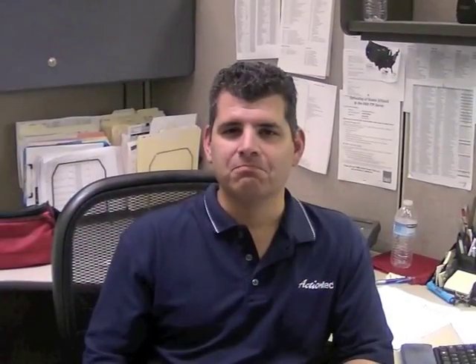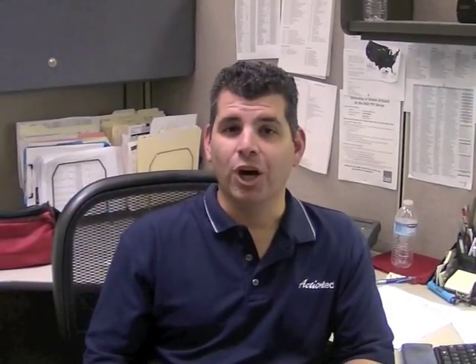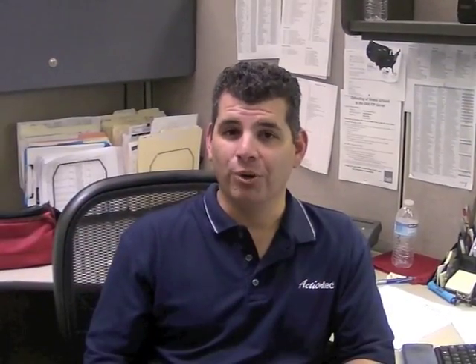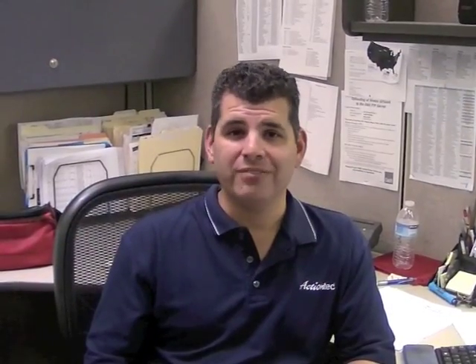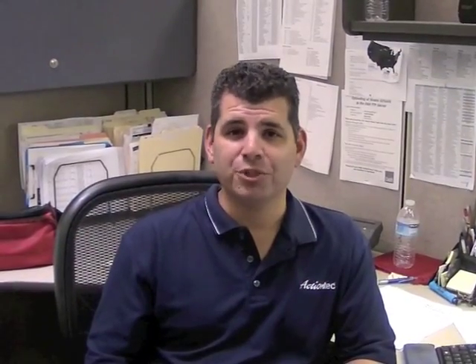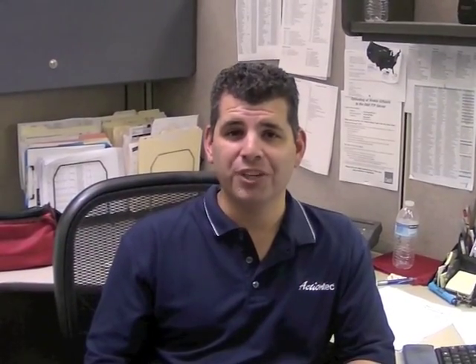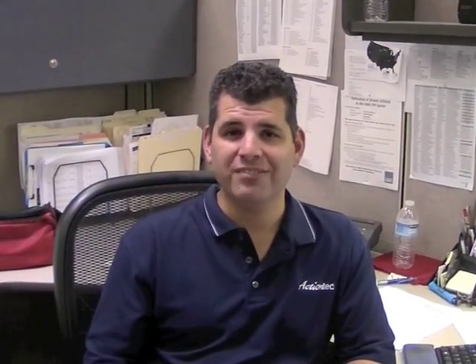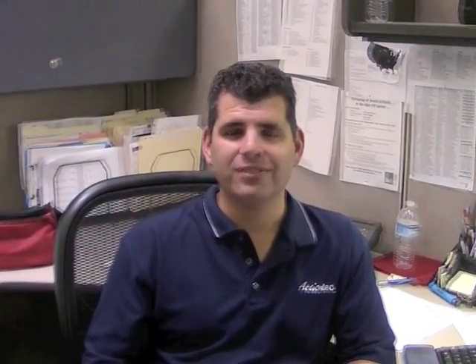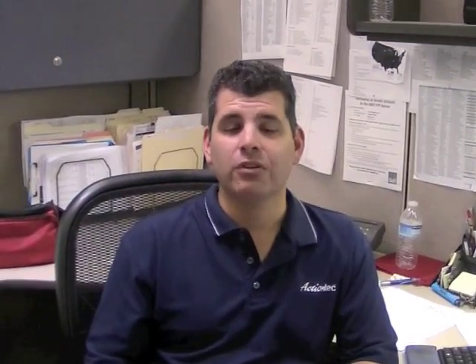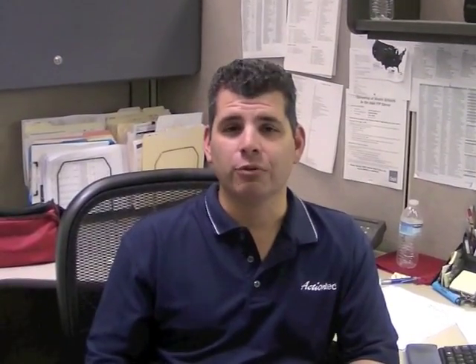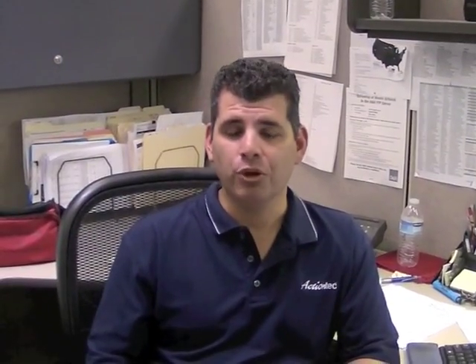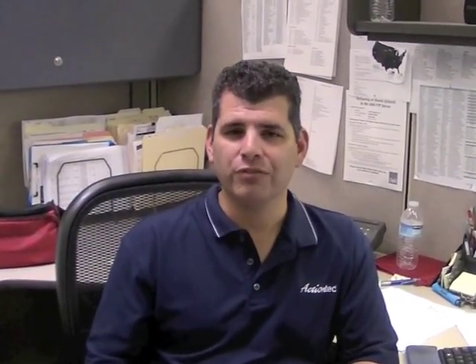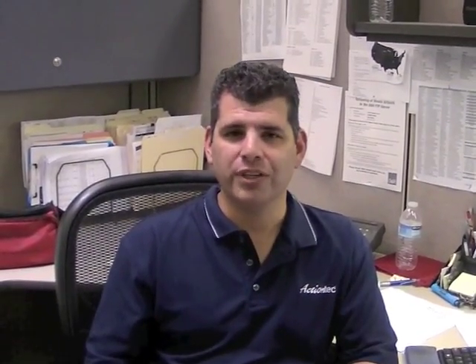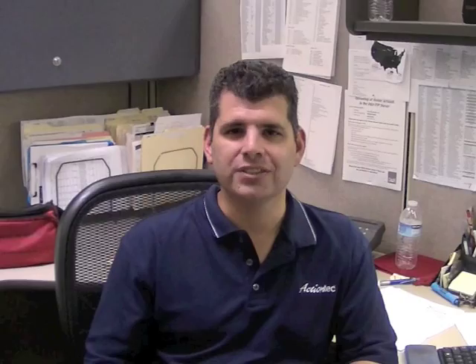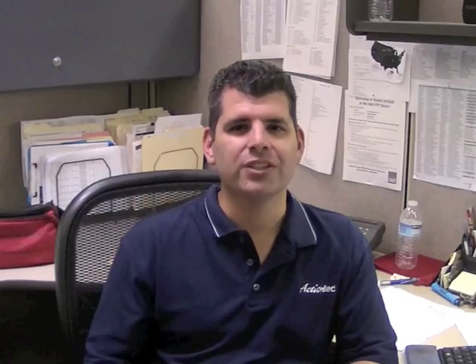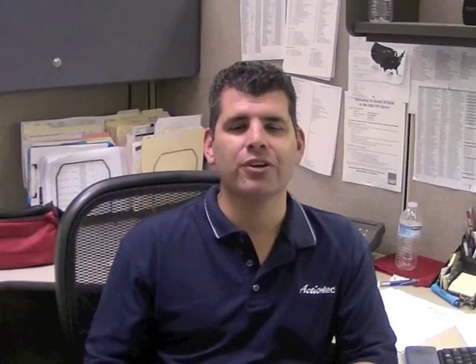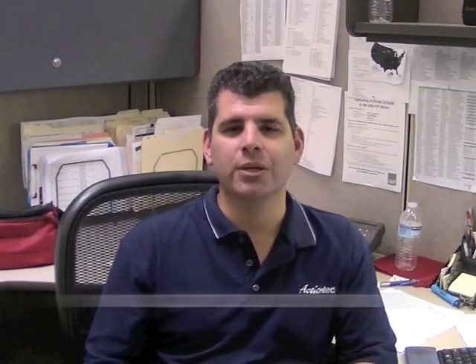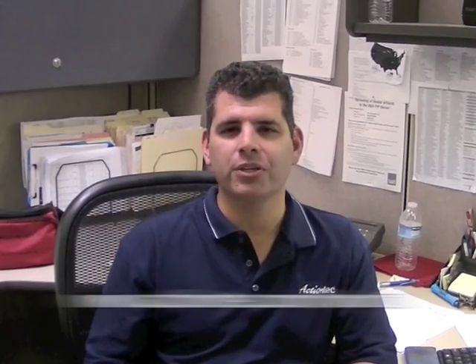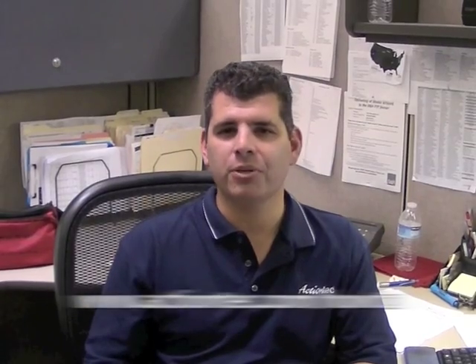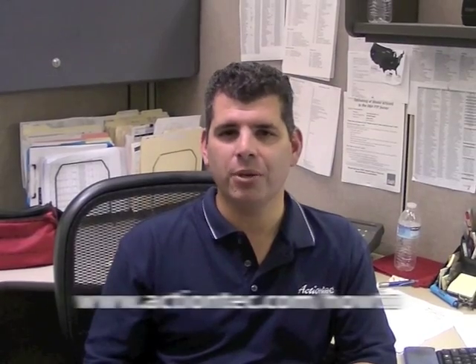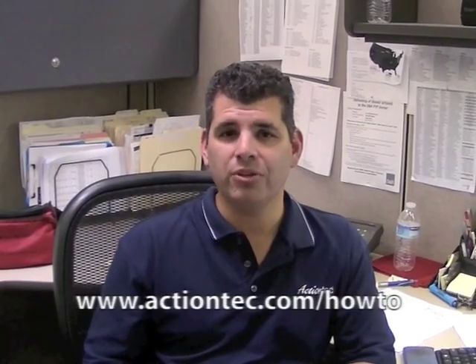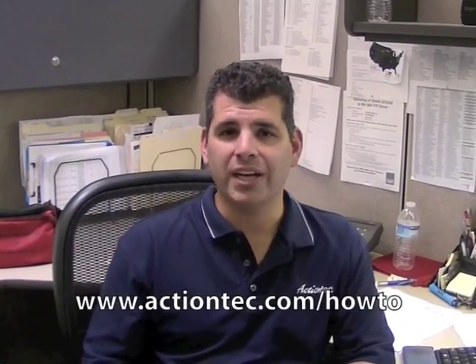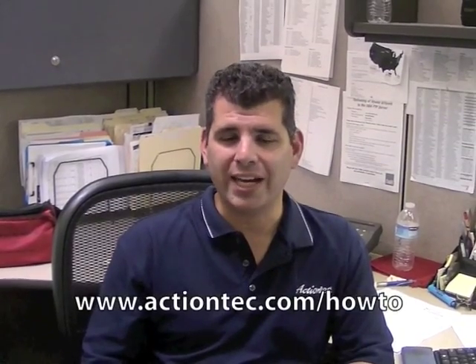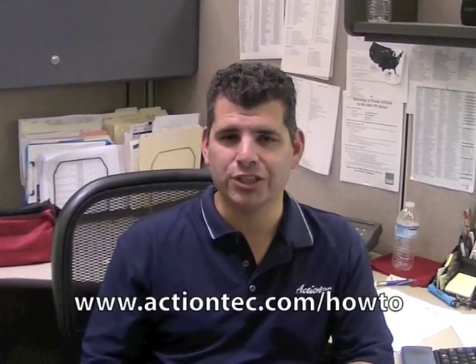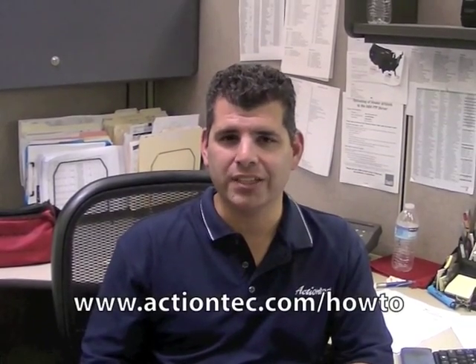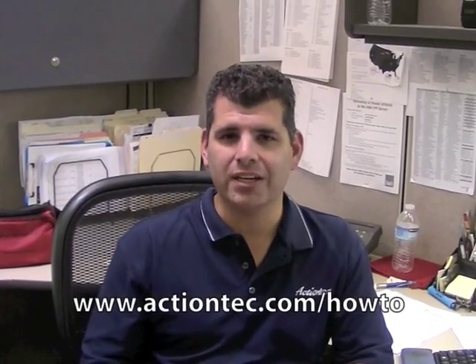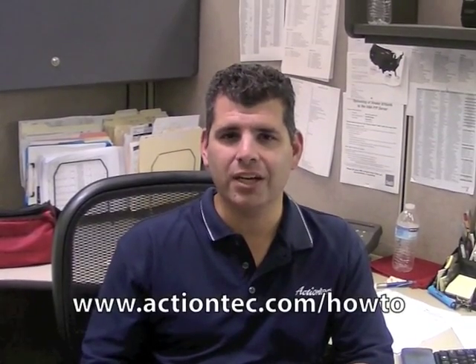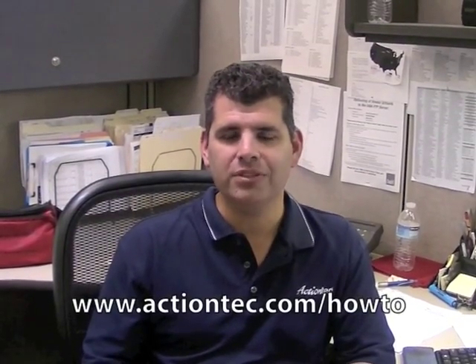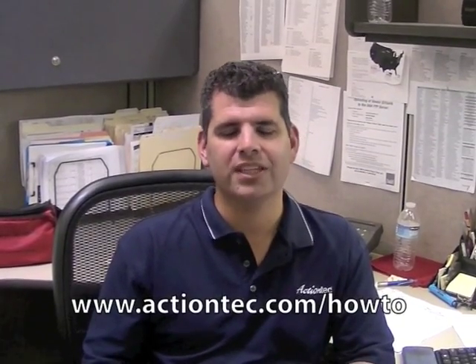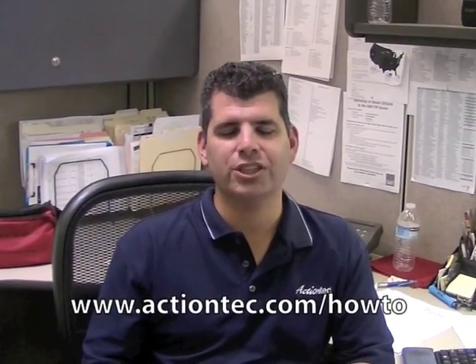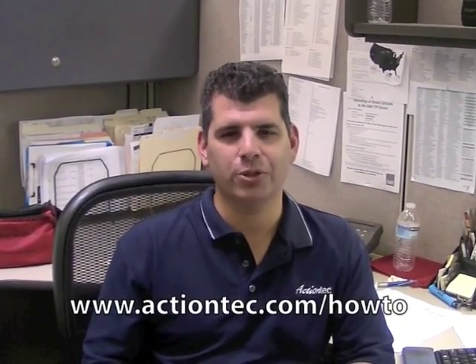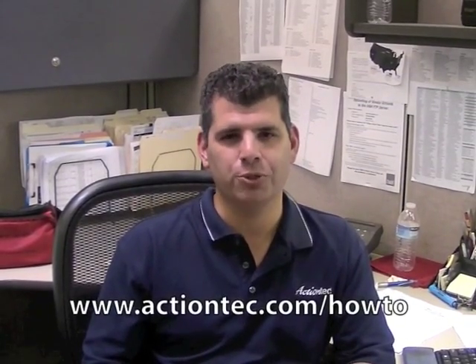All right, you're done. For more helpful hints, go to www.actiontech.com/howto.